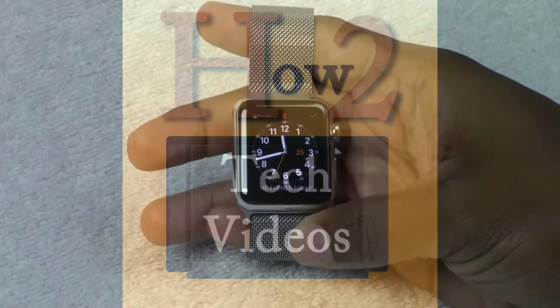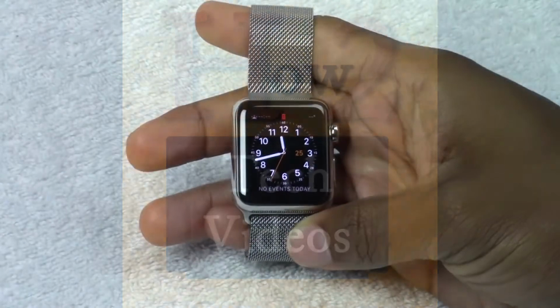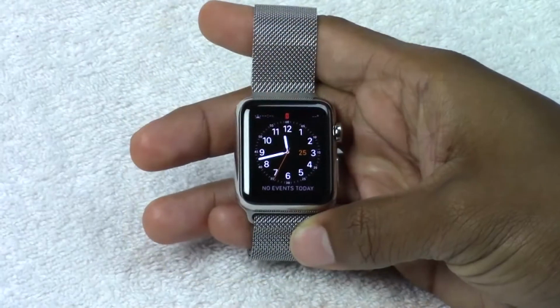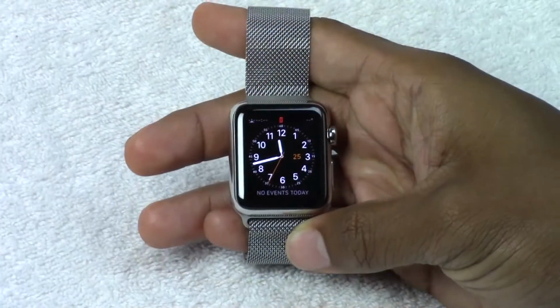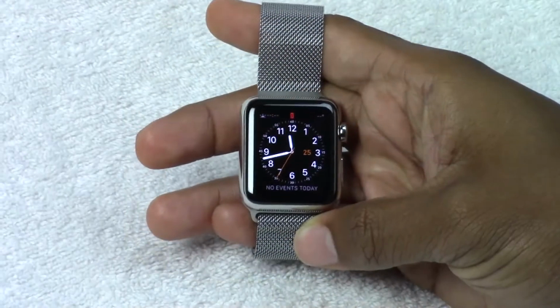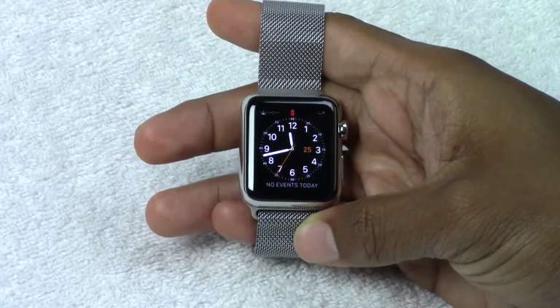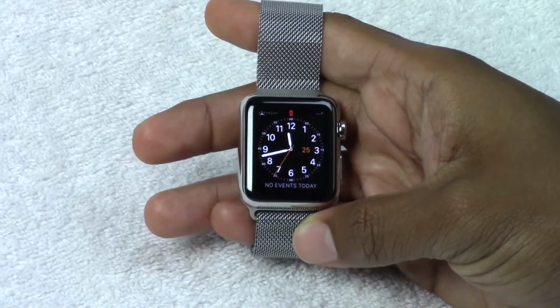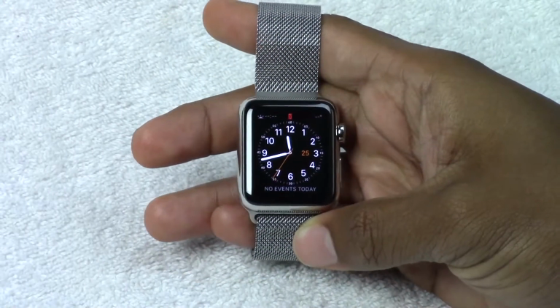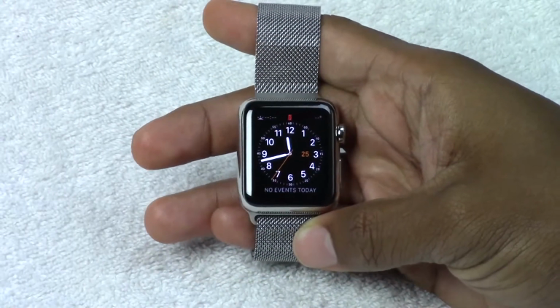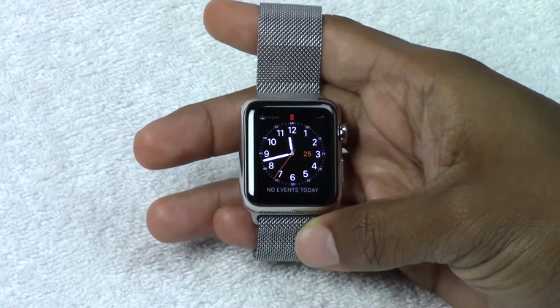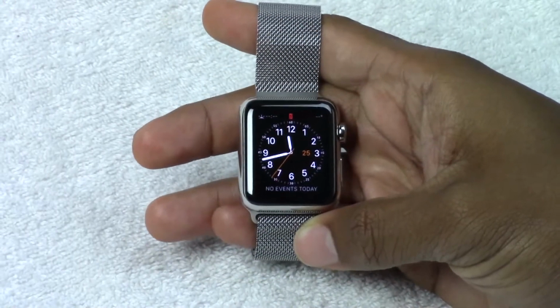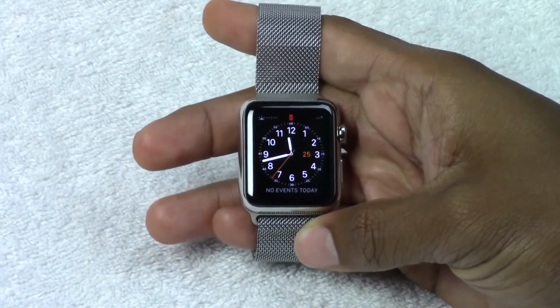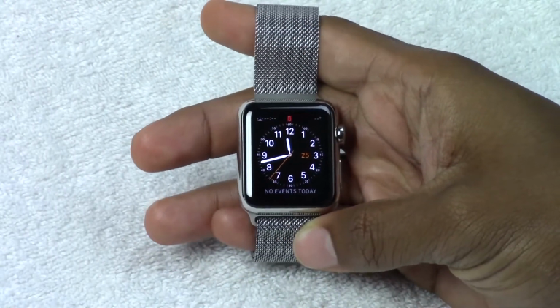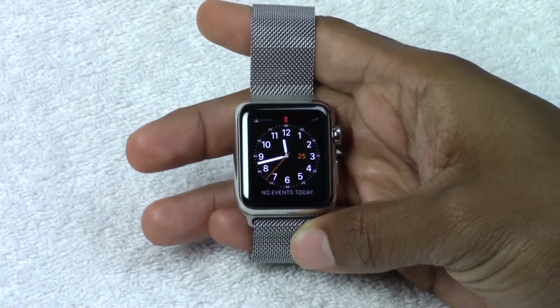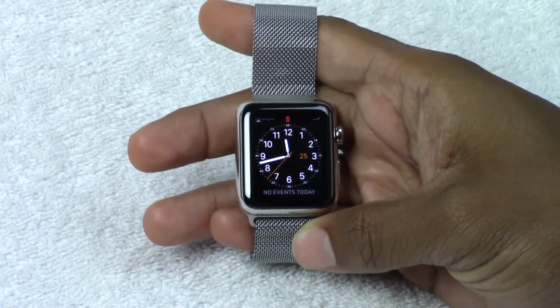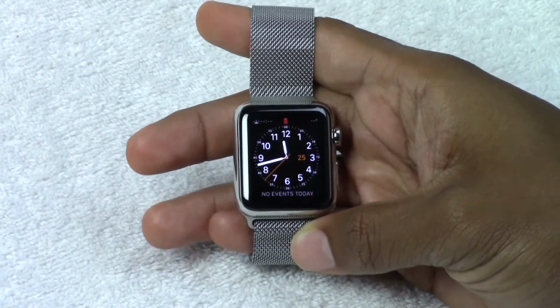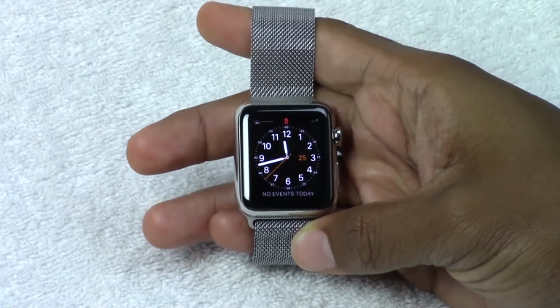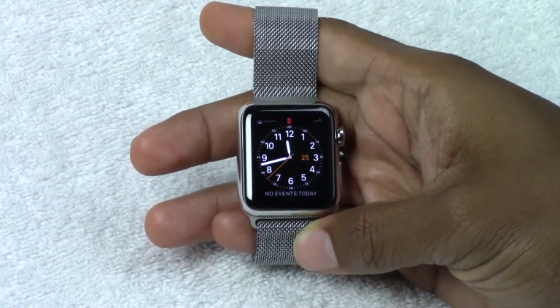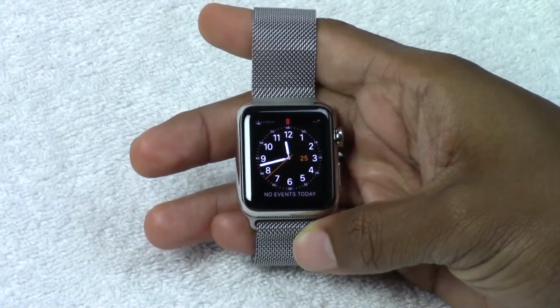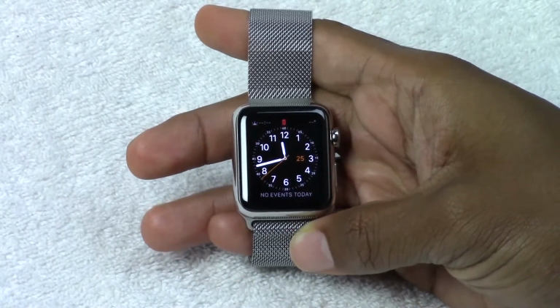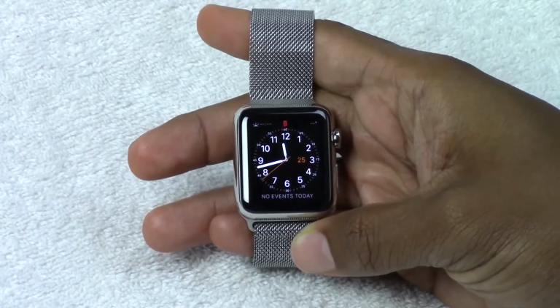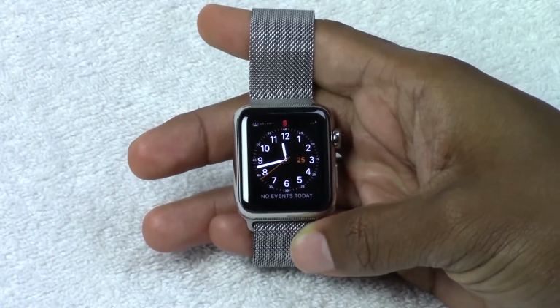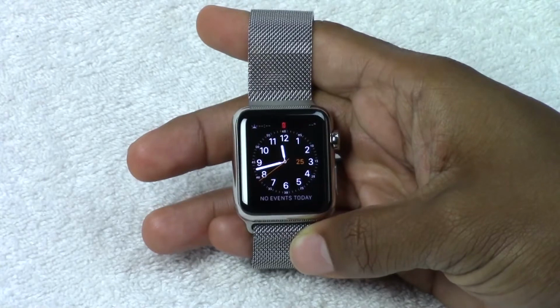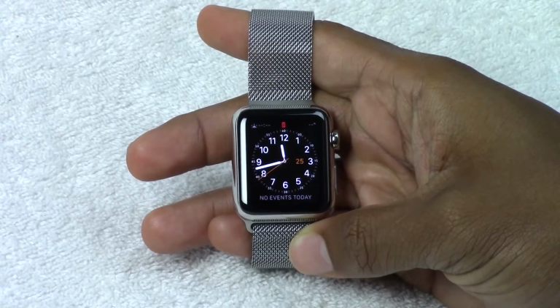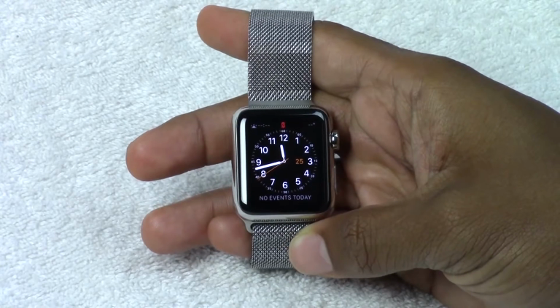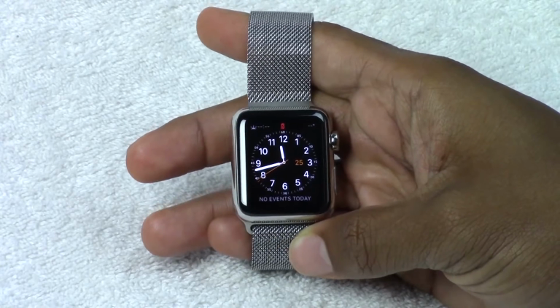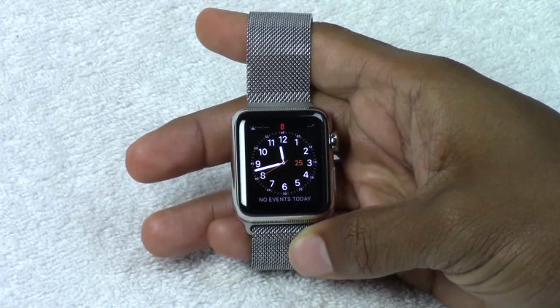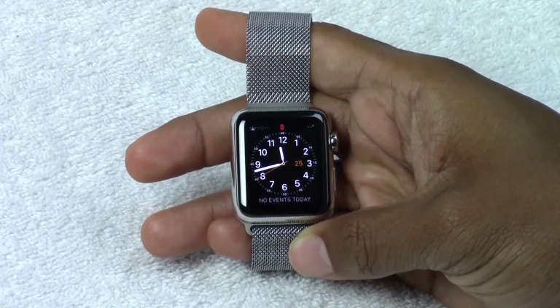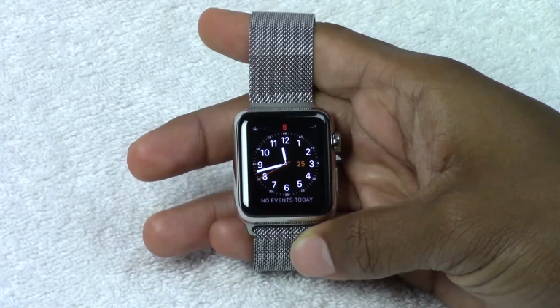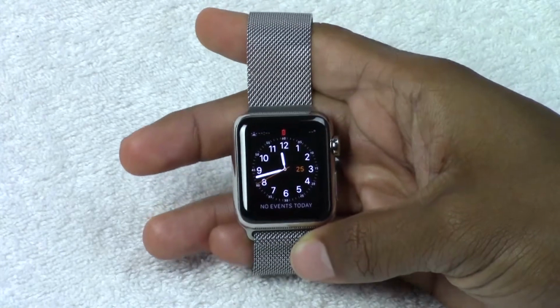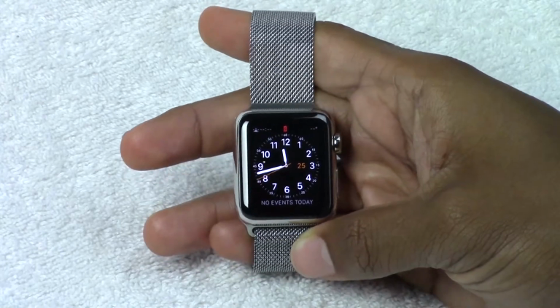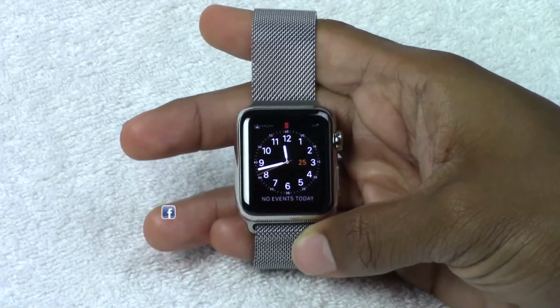How's it going out there? Welcome from H2Tech Video. Today I want to show you how to put your Apple Watch in airplane mode, and to do this is very simple.